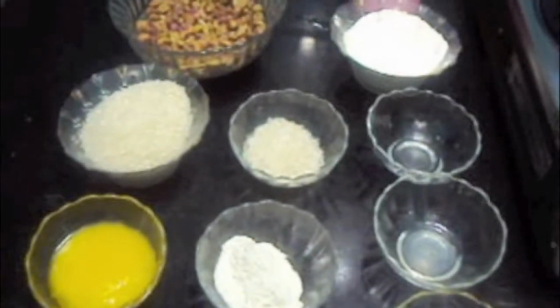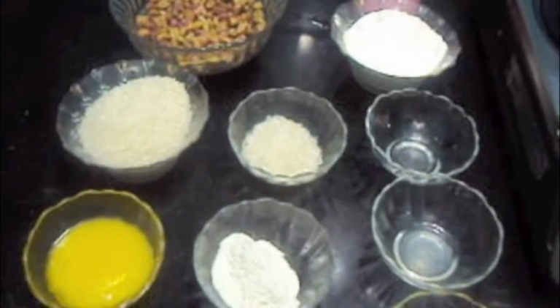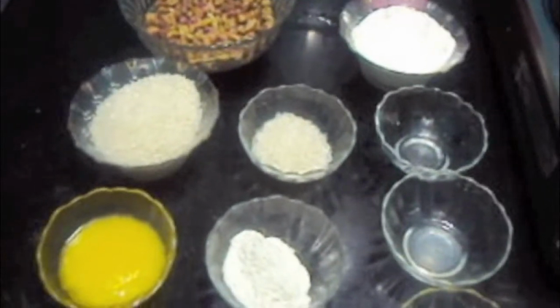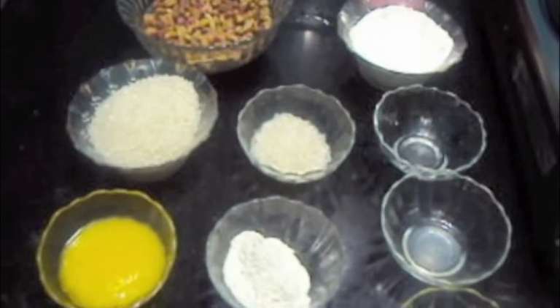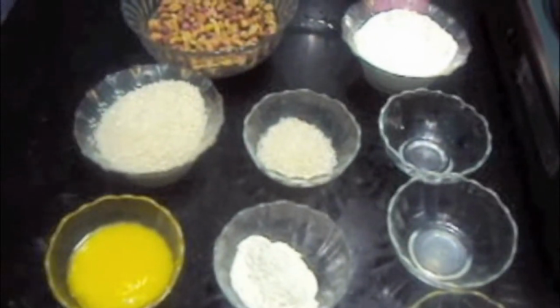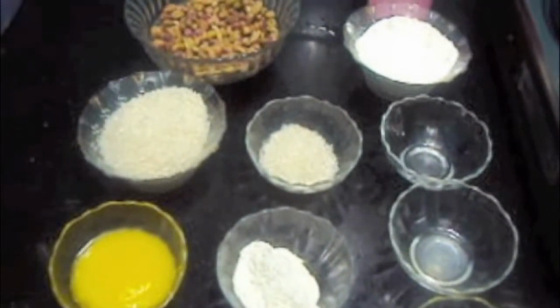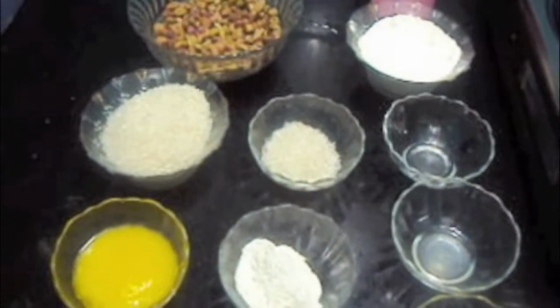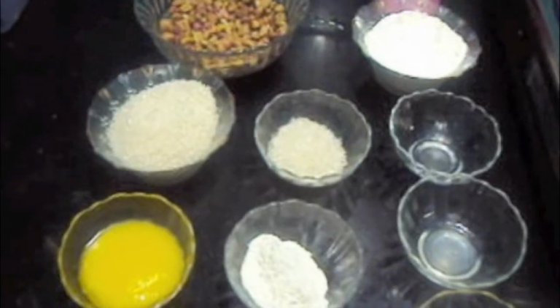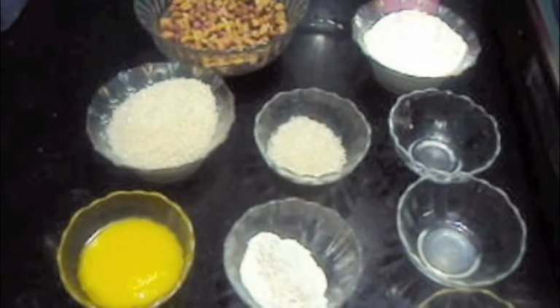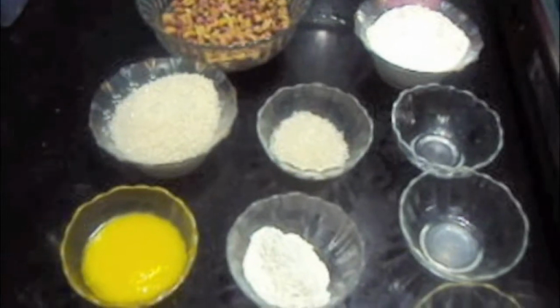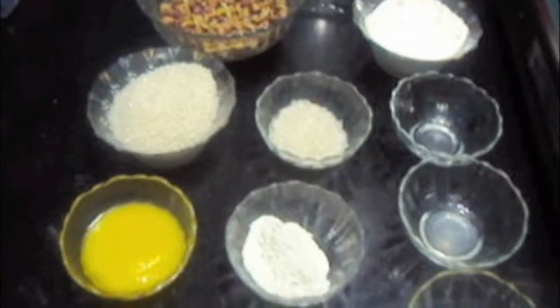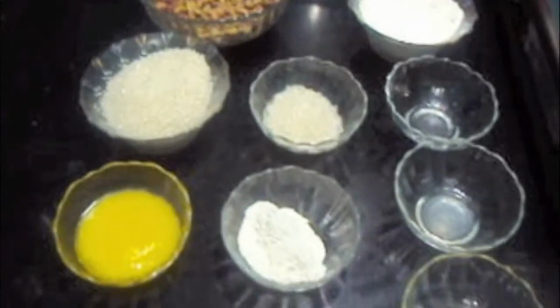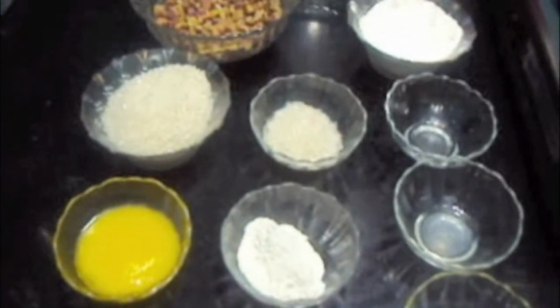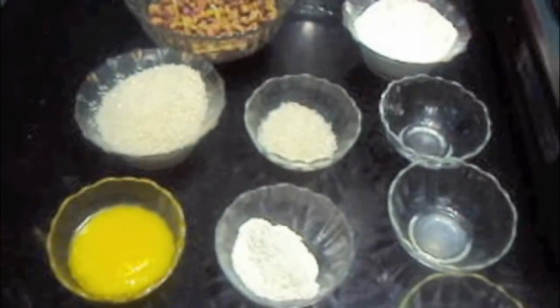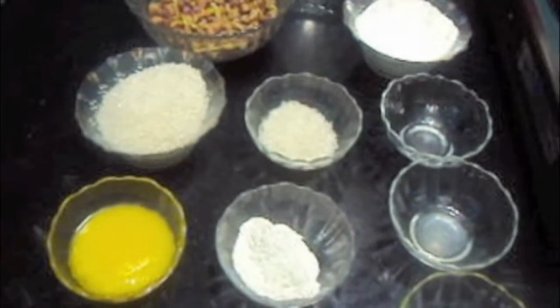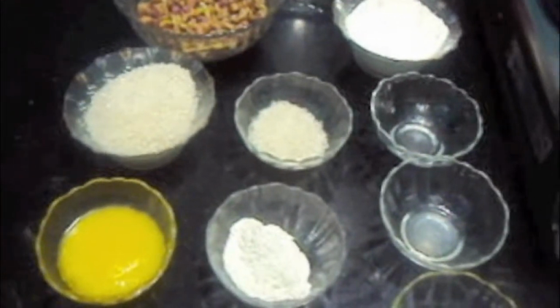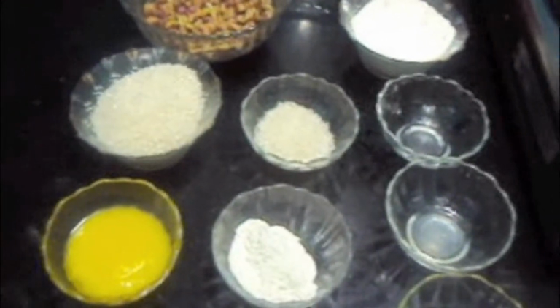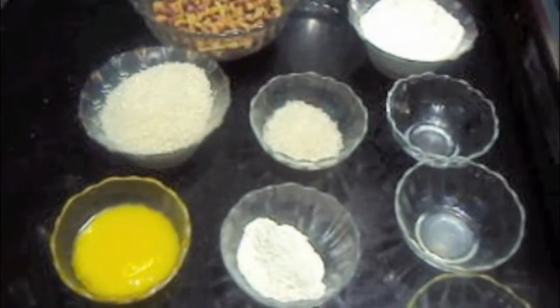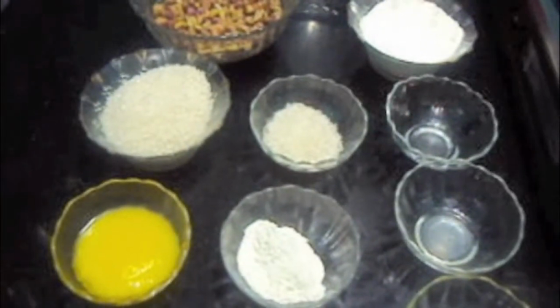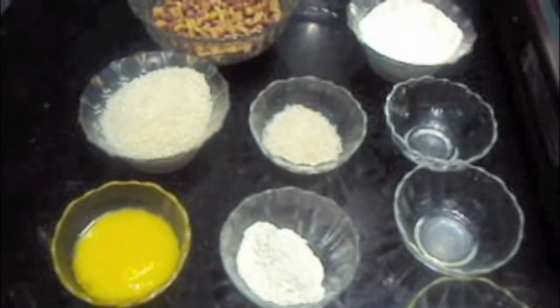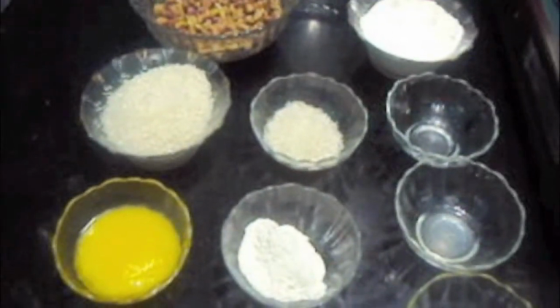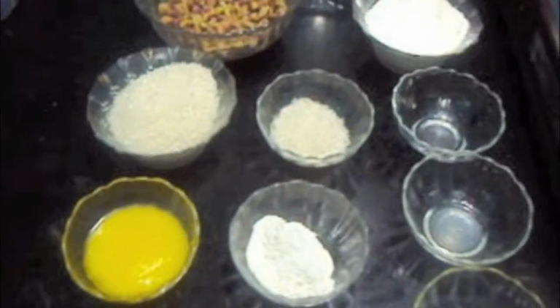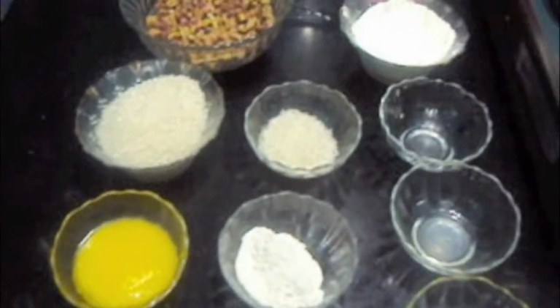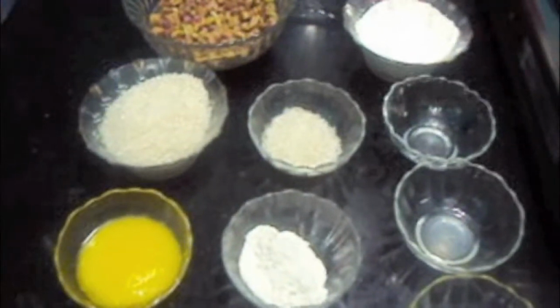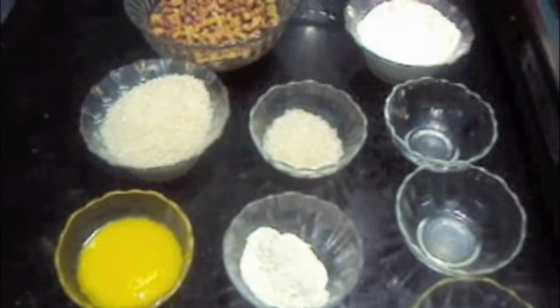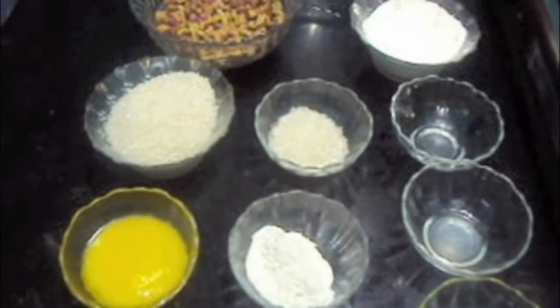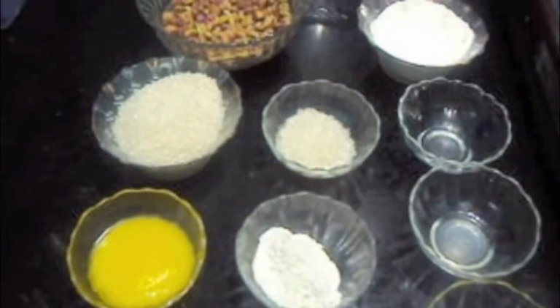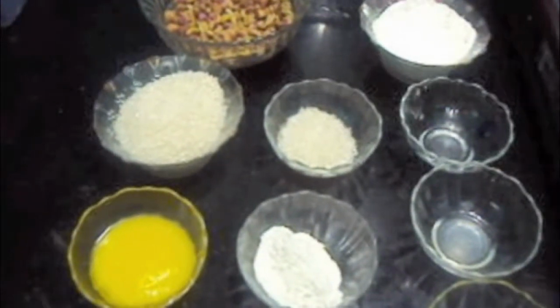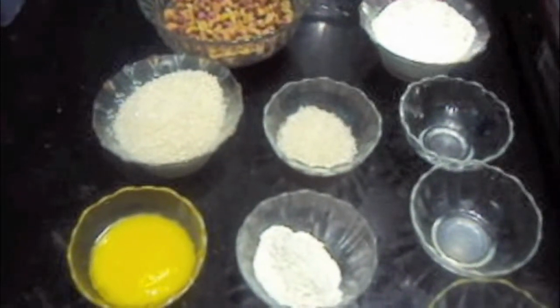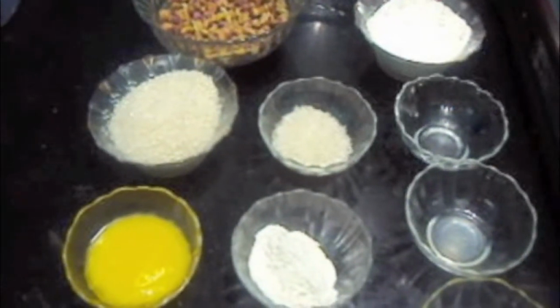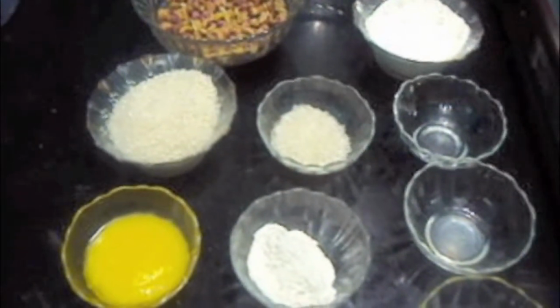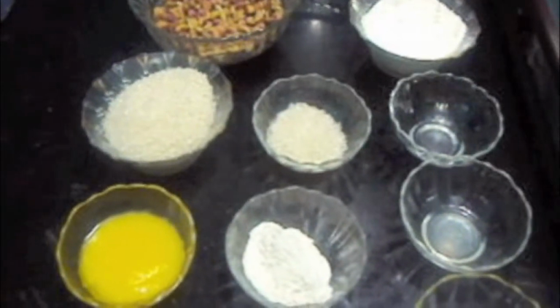Hello friends, welcome to my channel Shifa's Kitchen. Today I am going to show you how to make baklava.